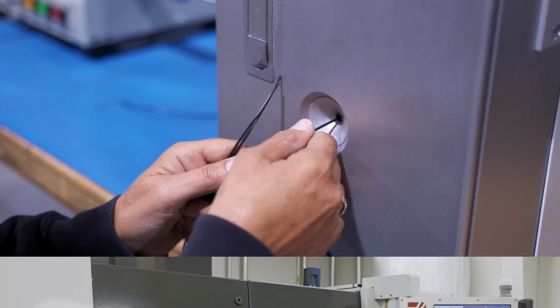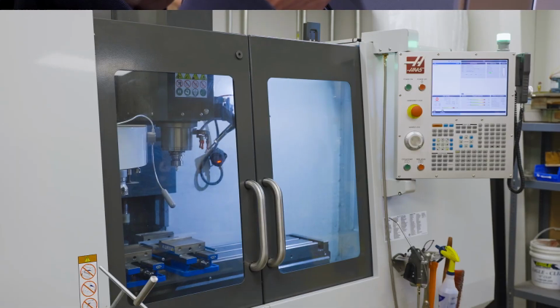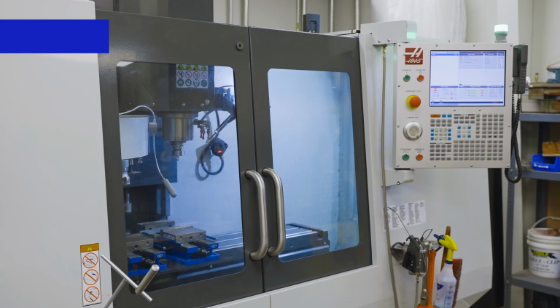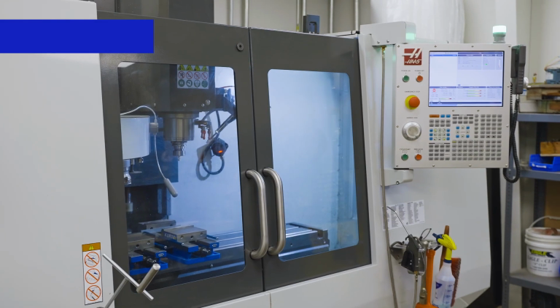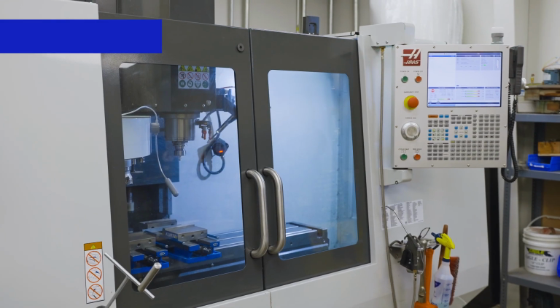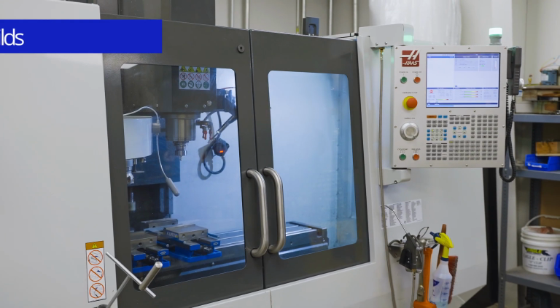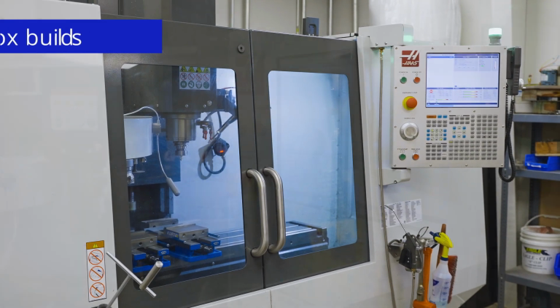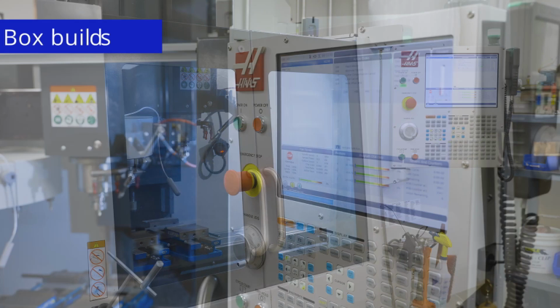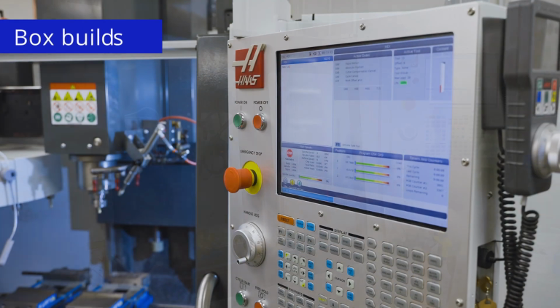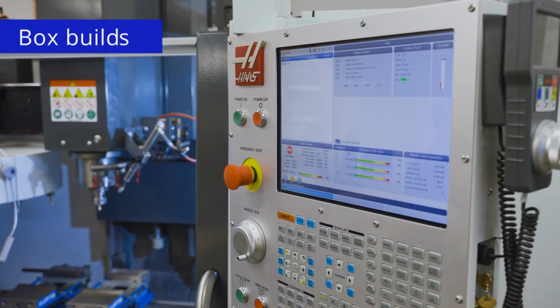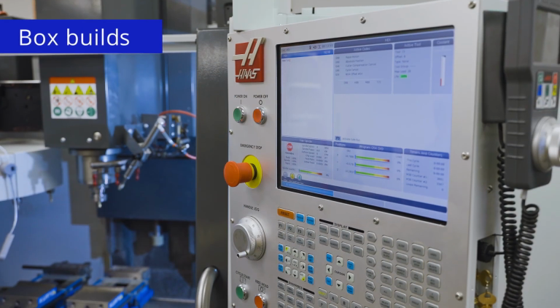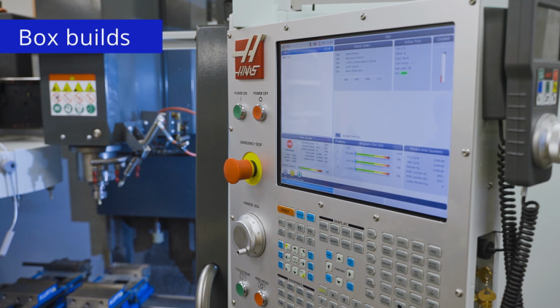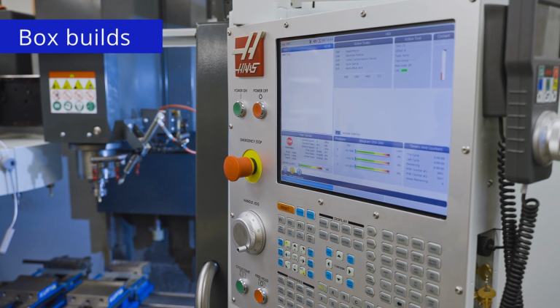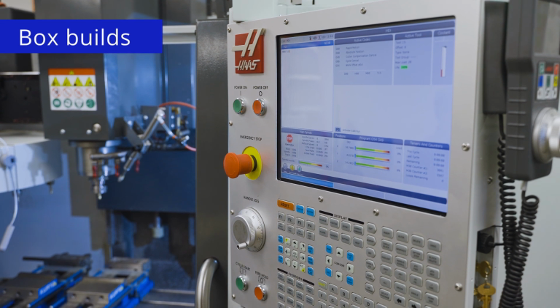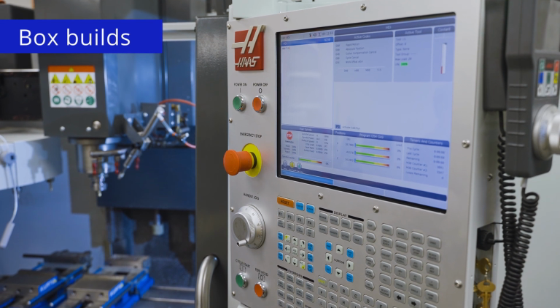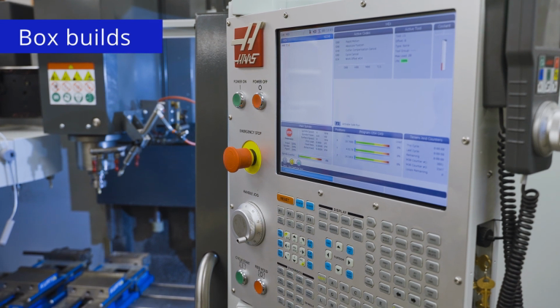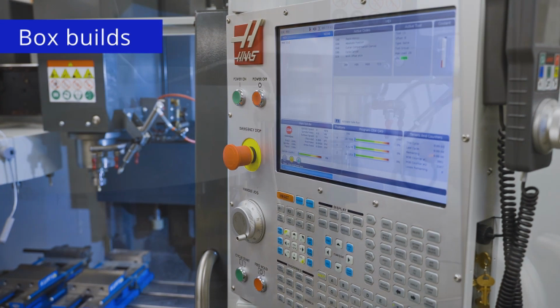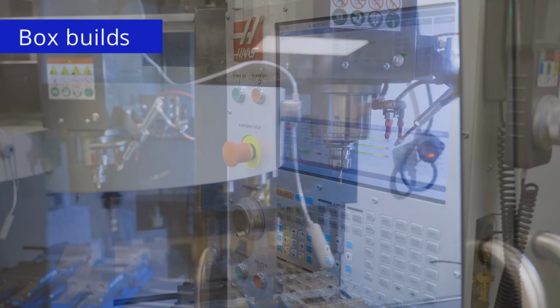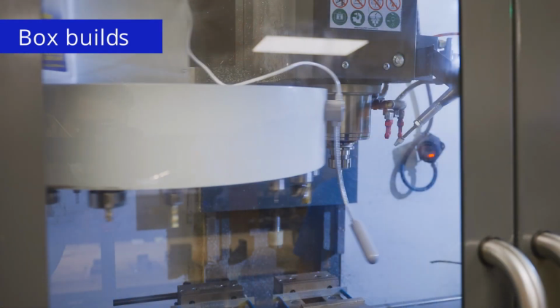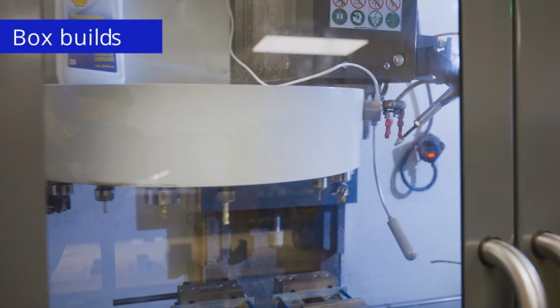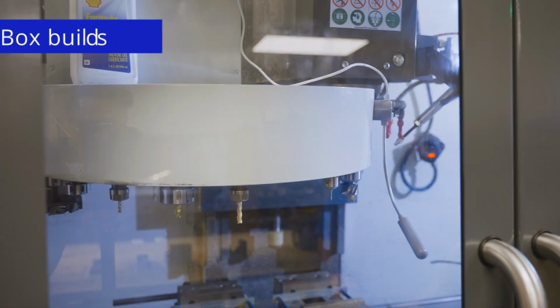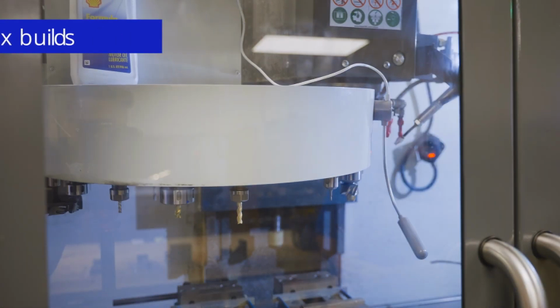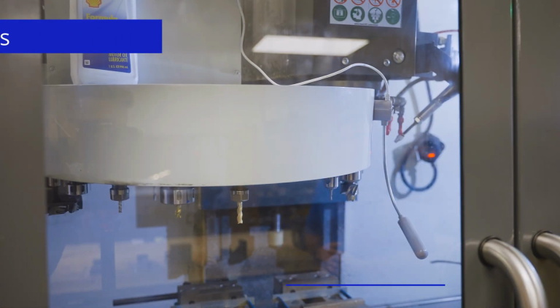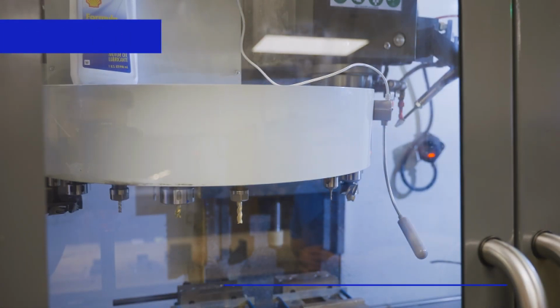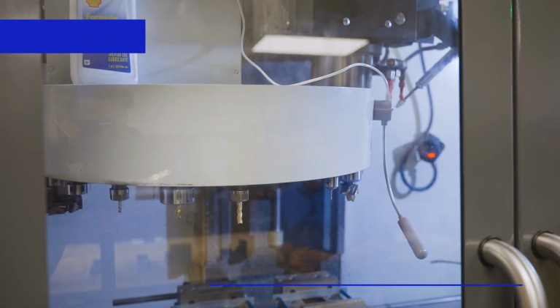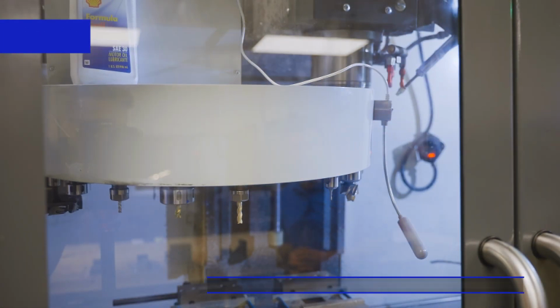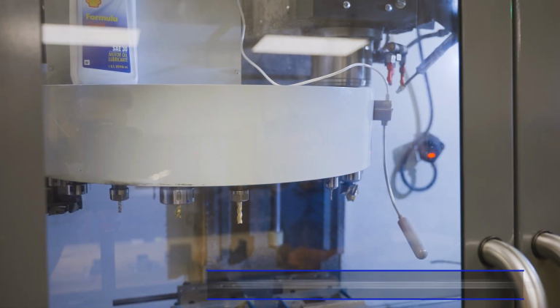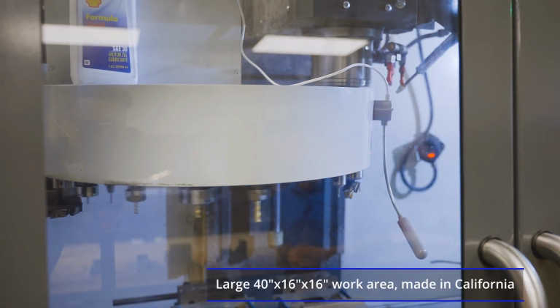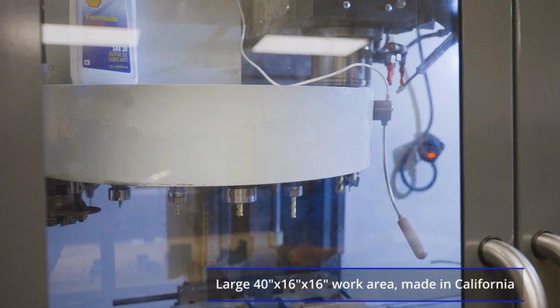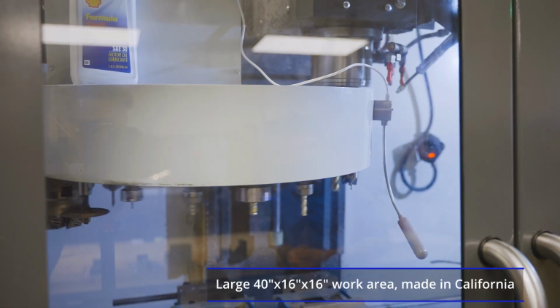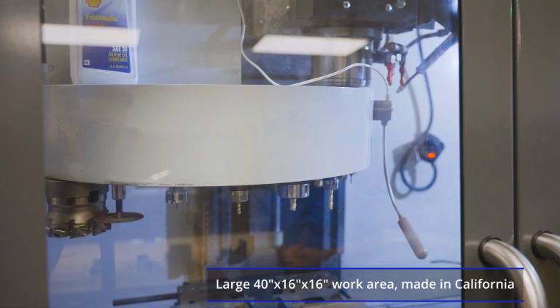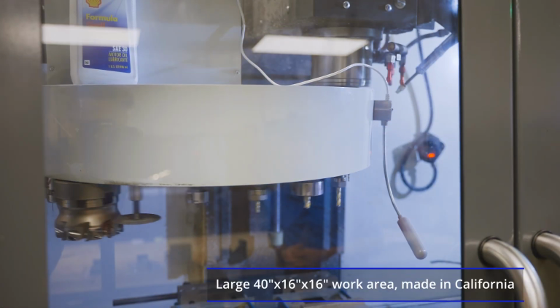In the machine shop, we added a 3-axis mill for box builds and prototypes, as well as fixtures and jigs for manufacturing.